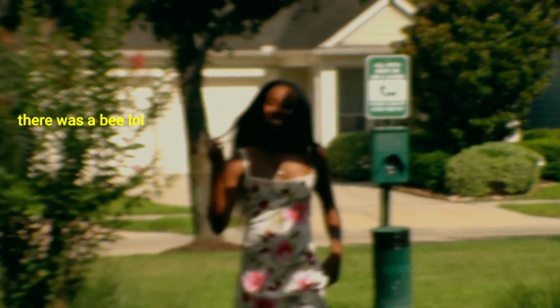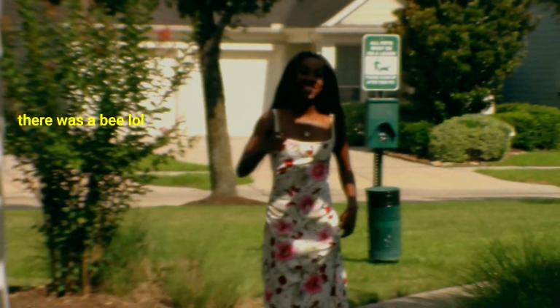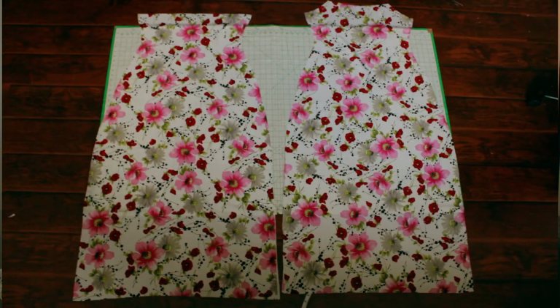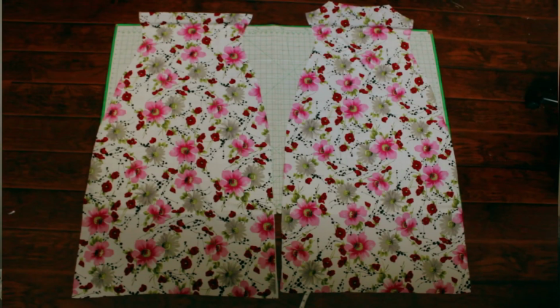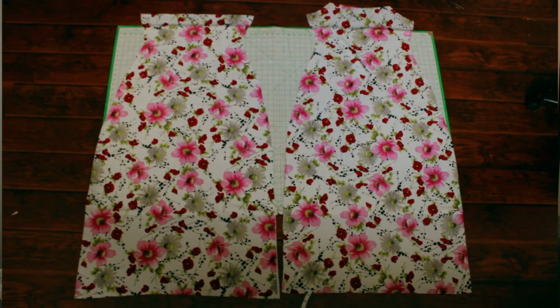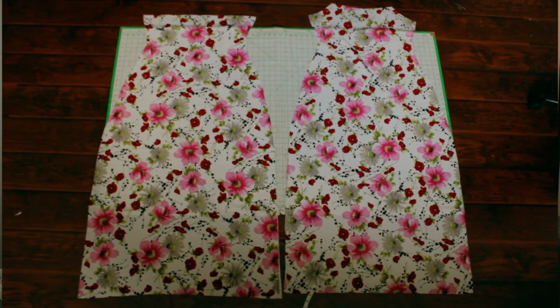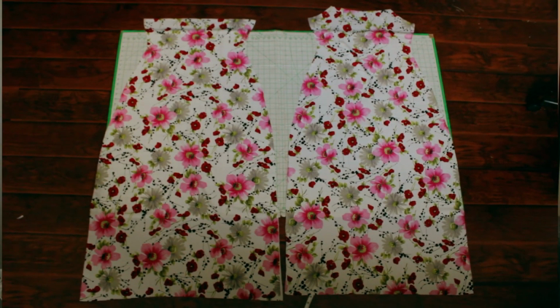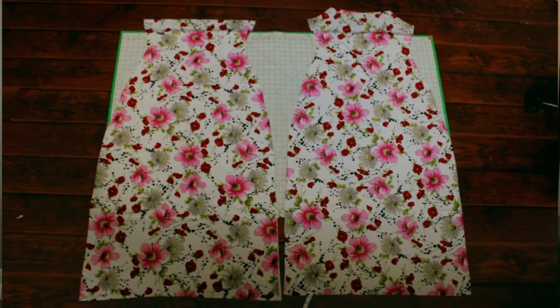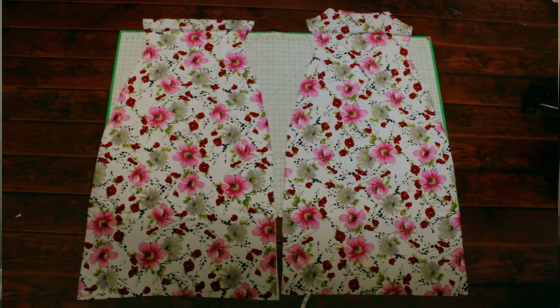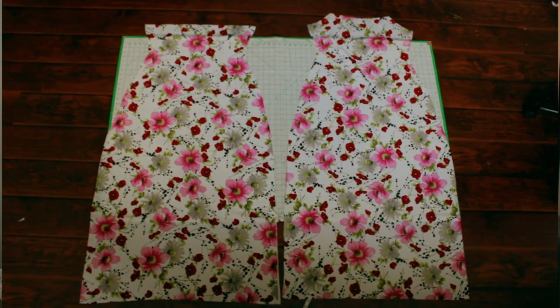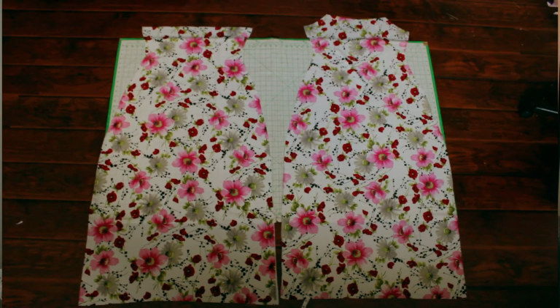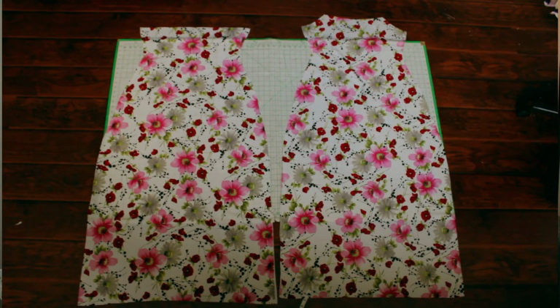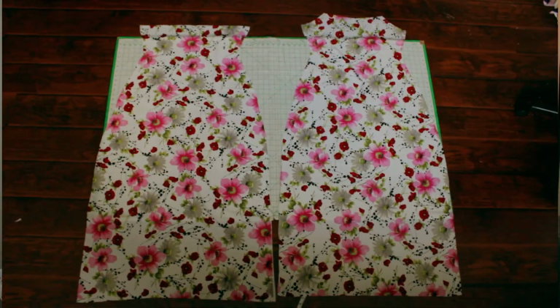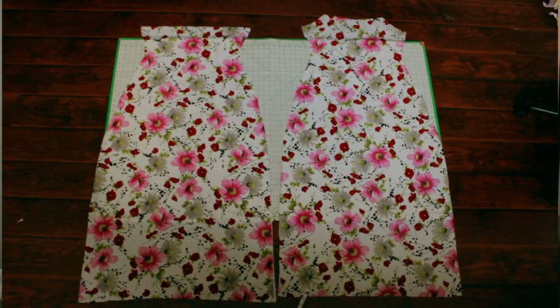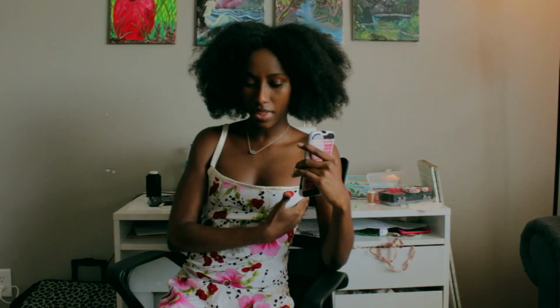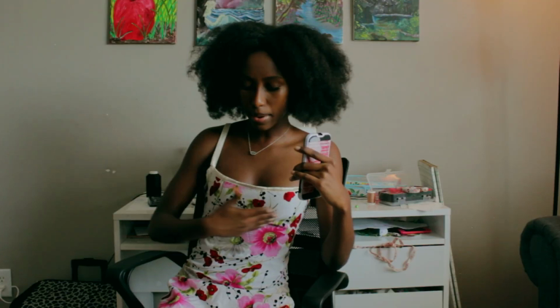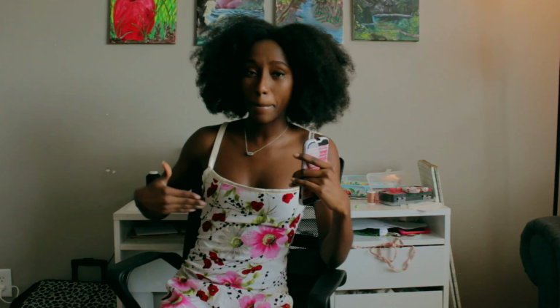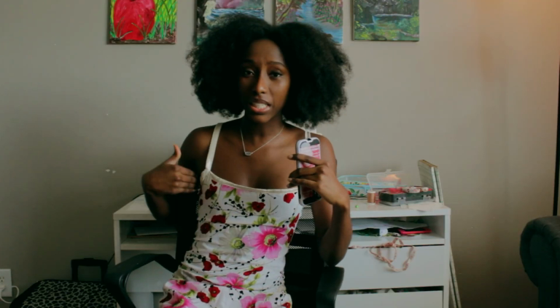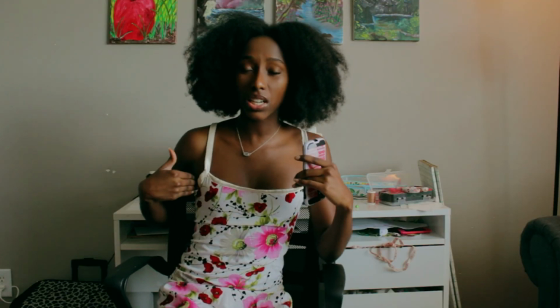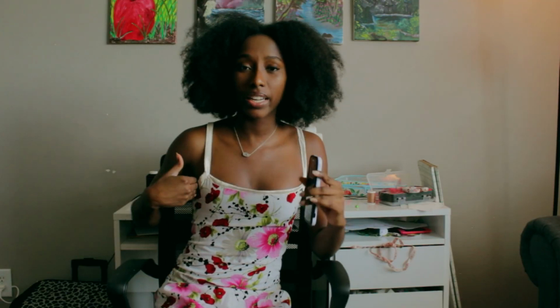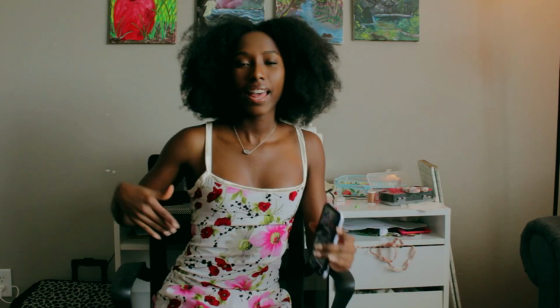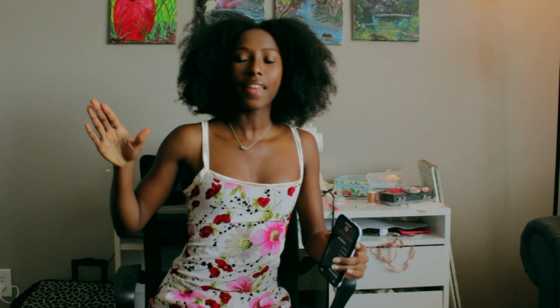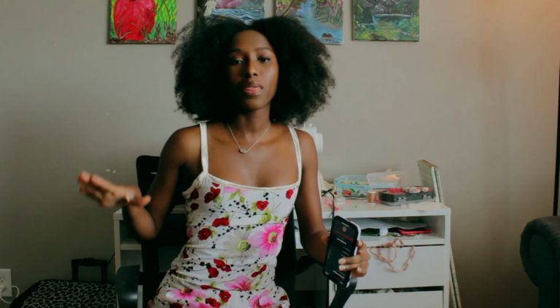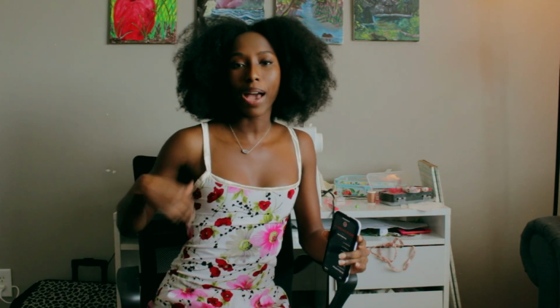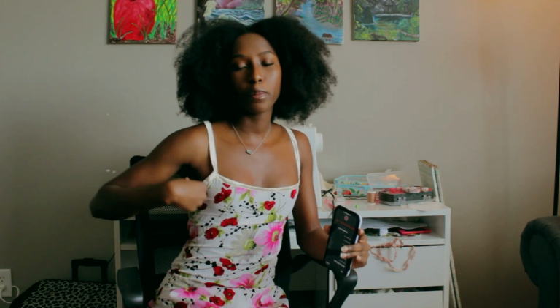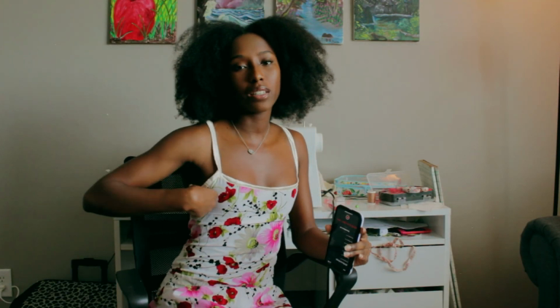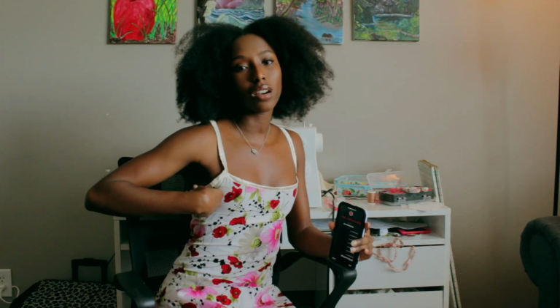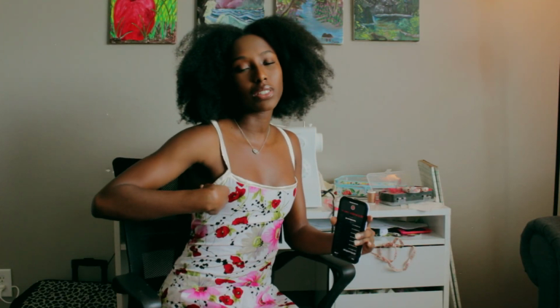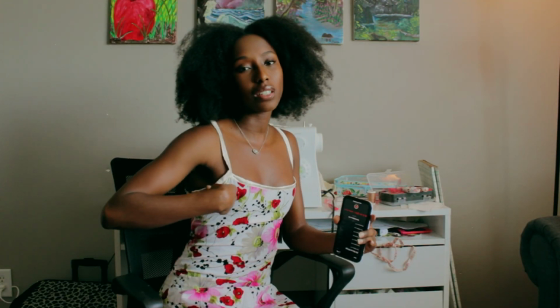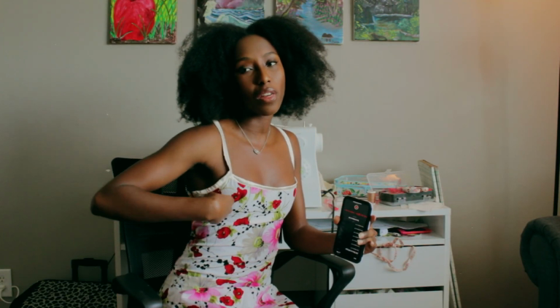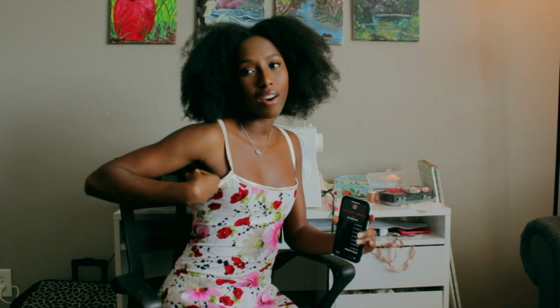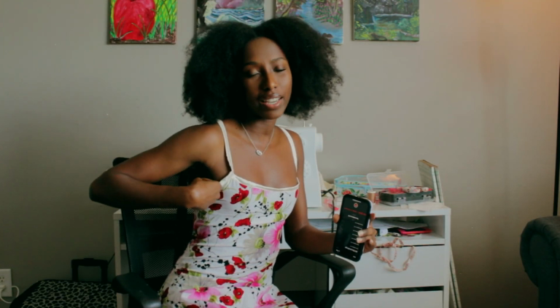I did the front piece with the bust on it and then the back piece, obviously without the bust, because I wanted the back to be open.